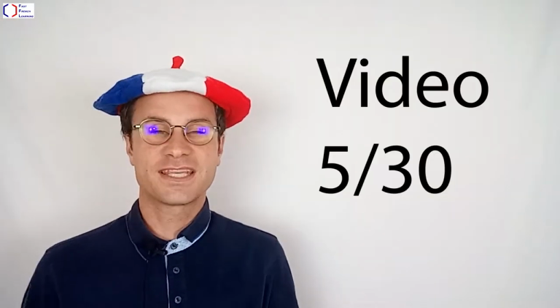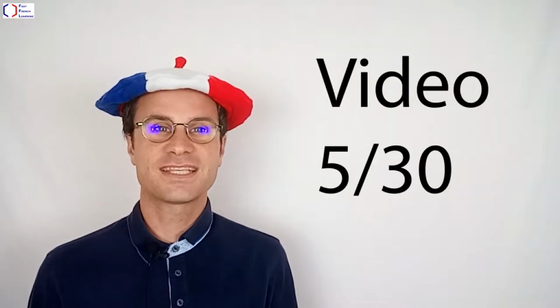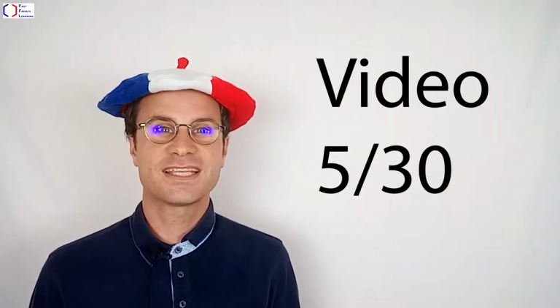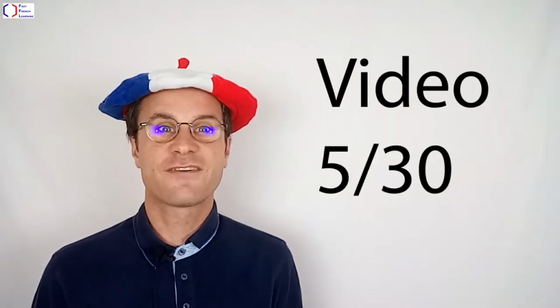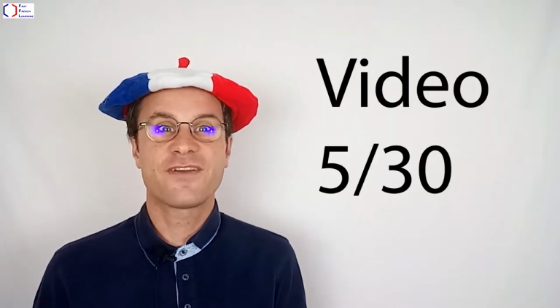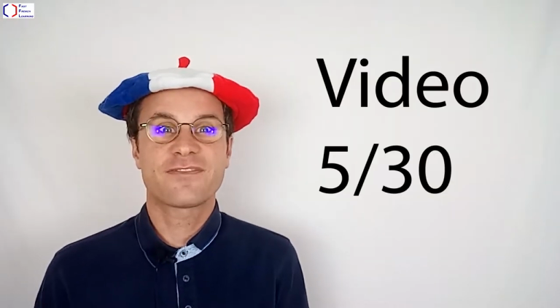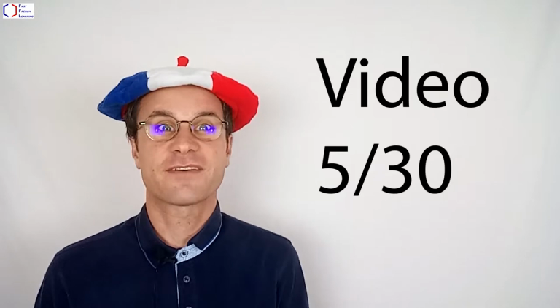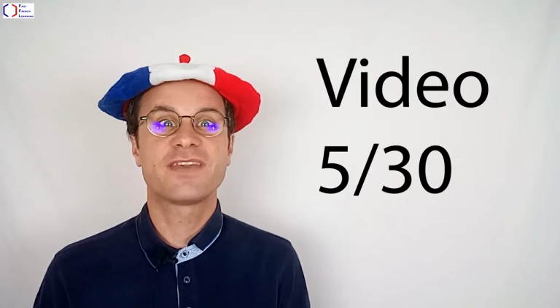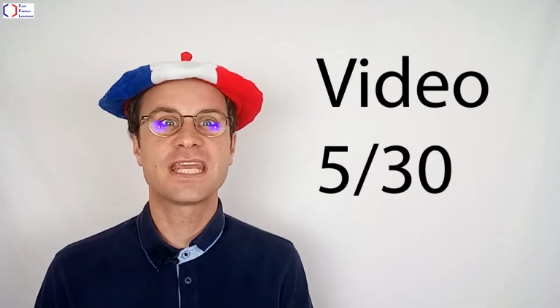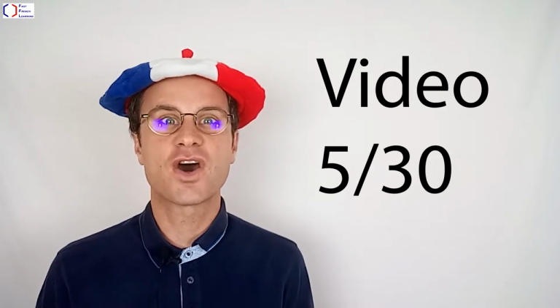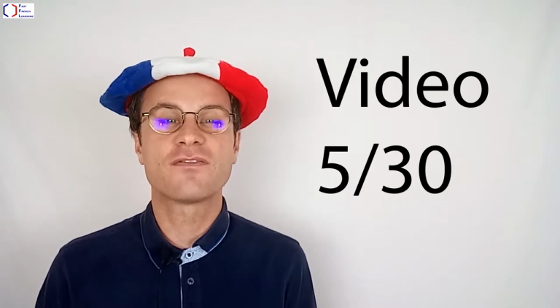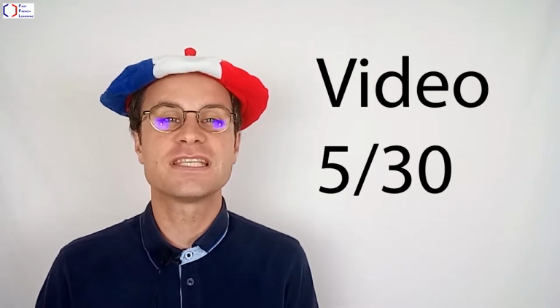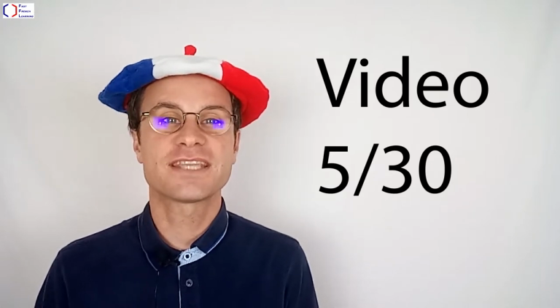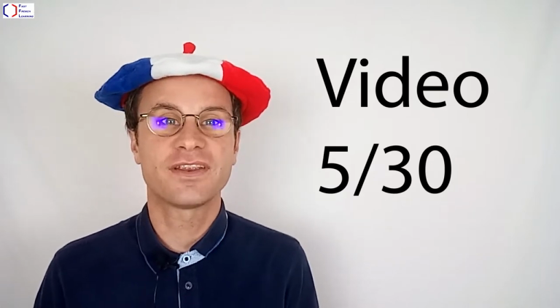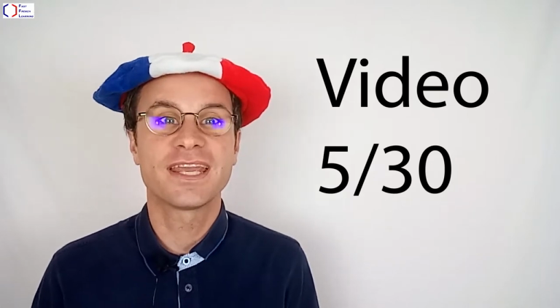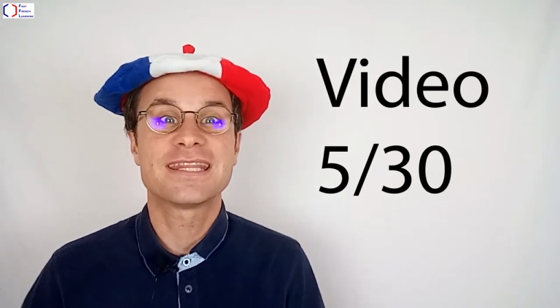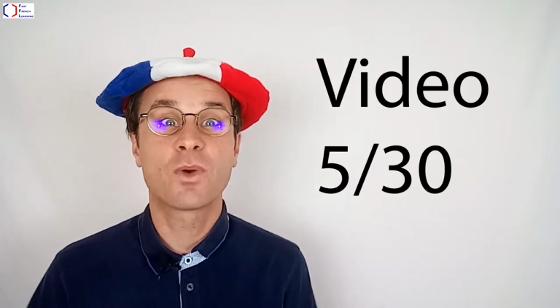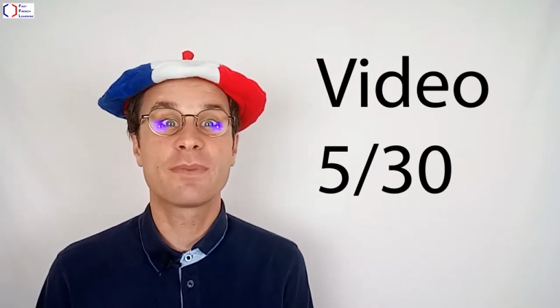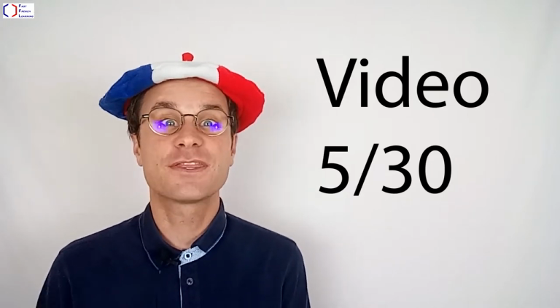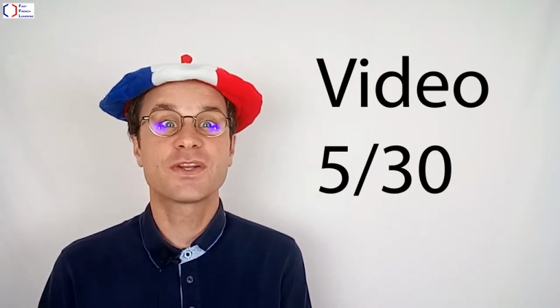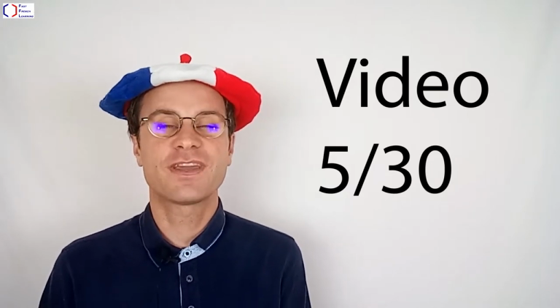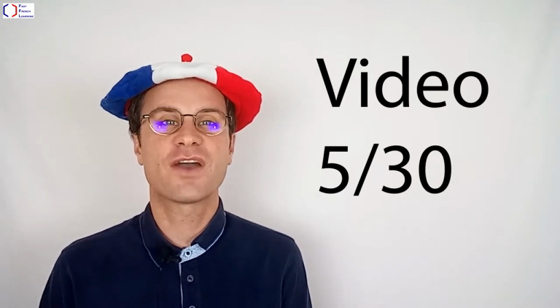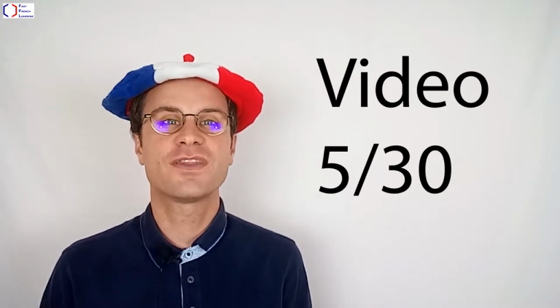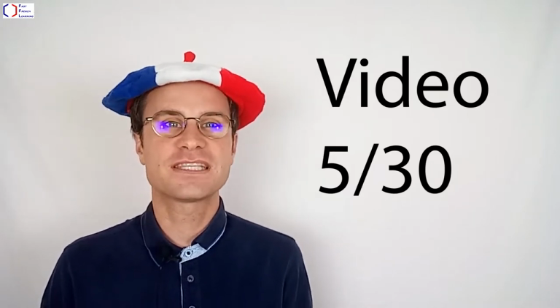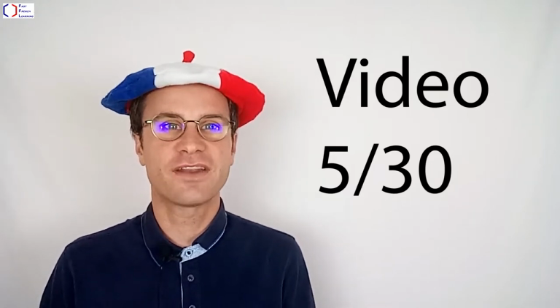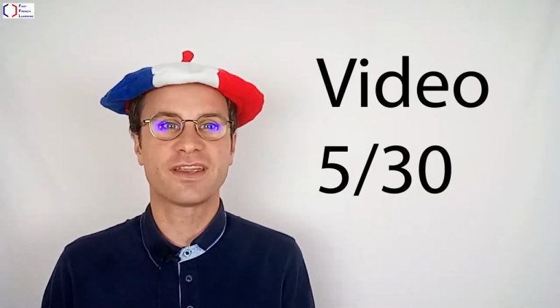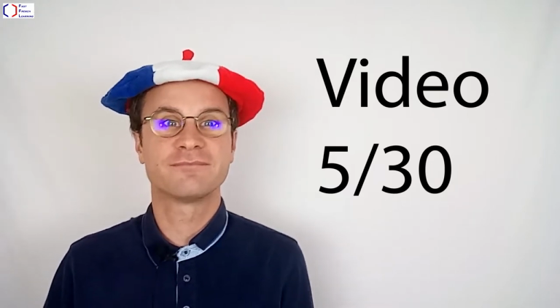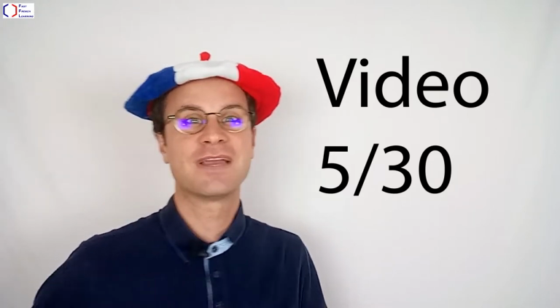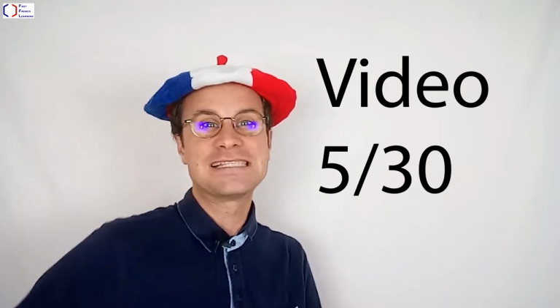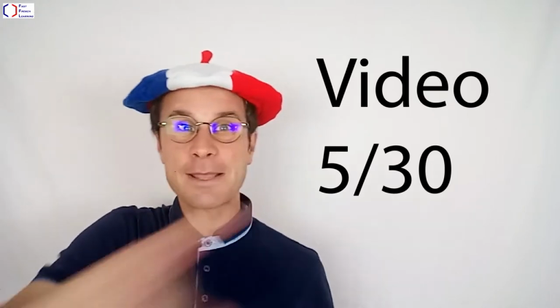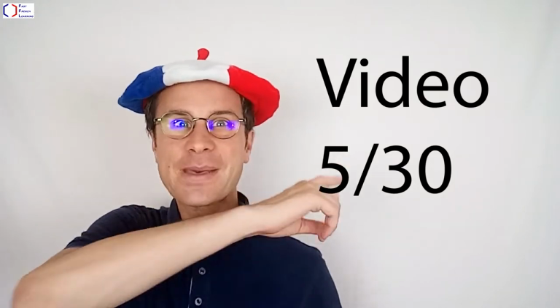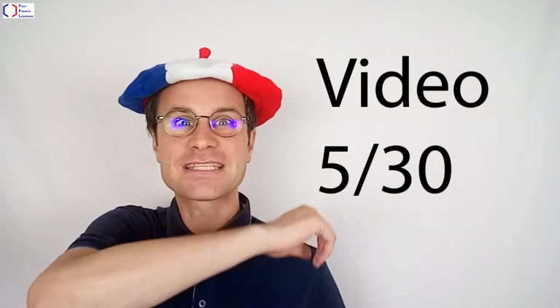This is the fifth video of this series. There will be 30 videos in this series. C'est parti!